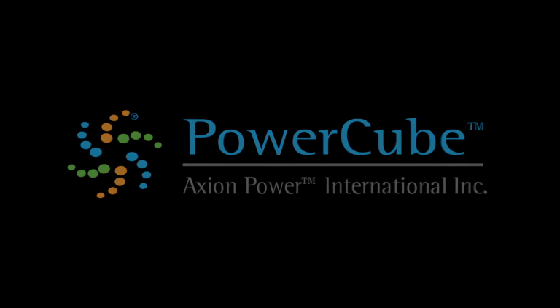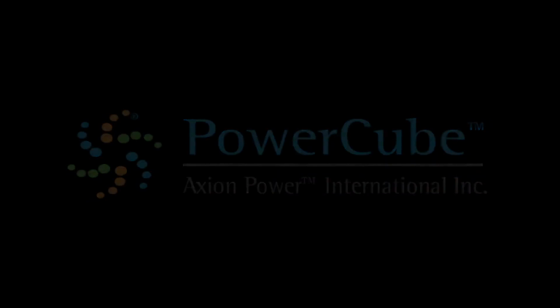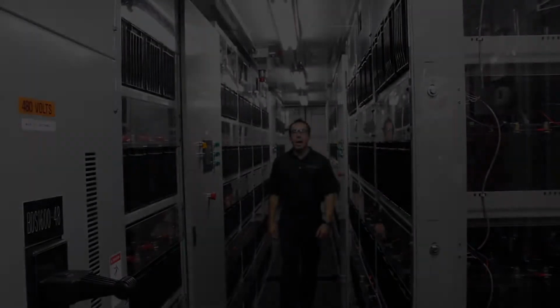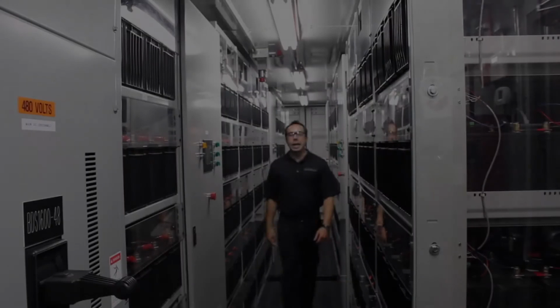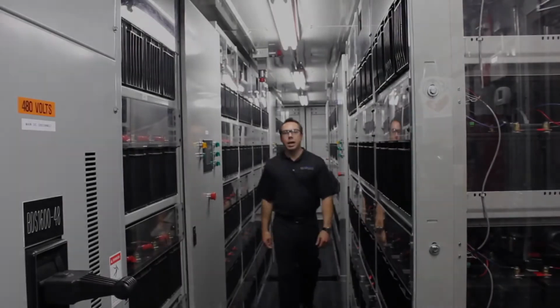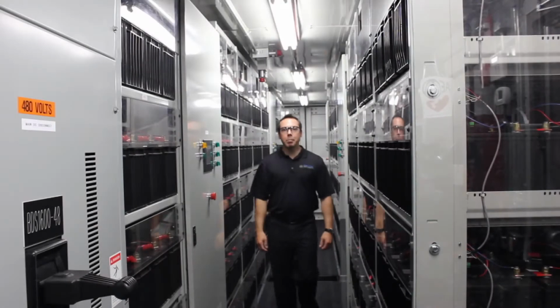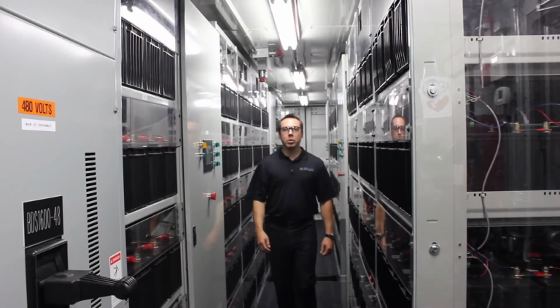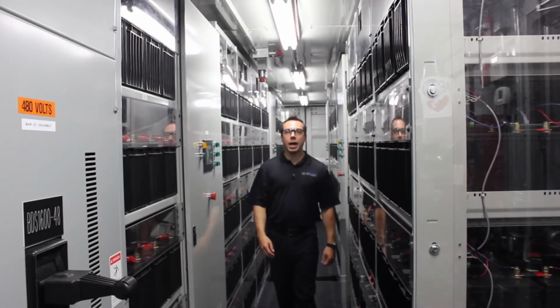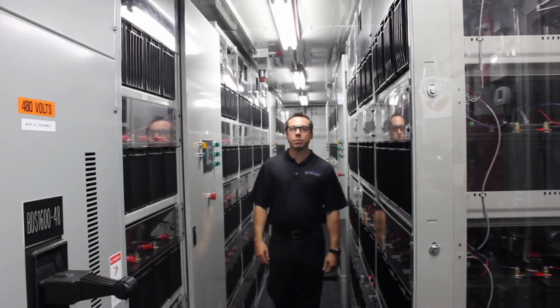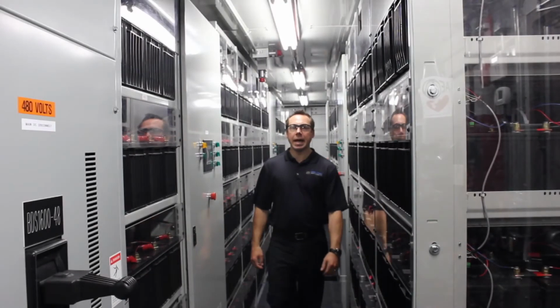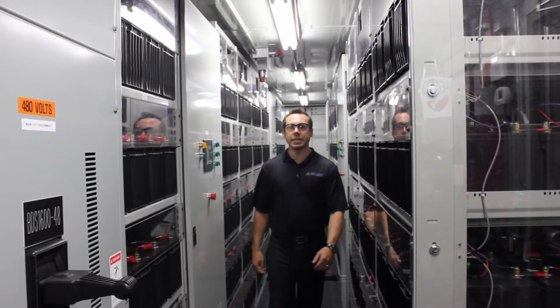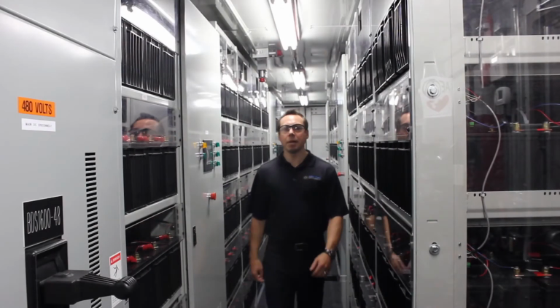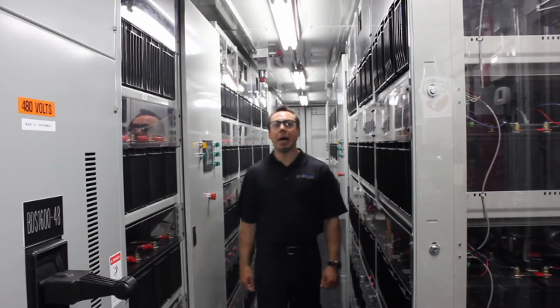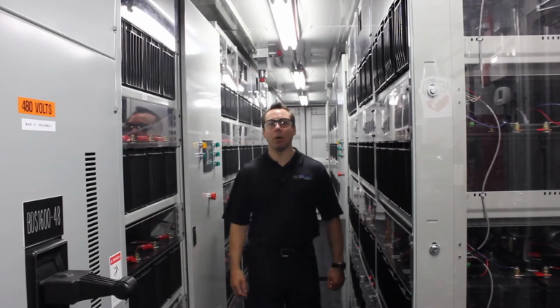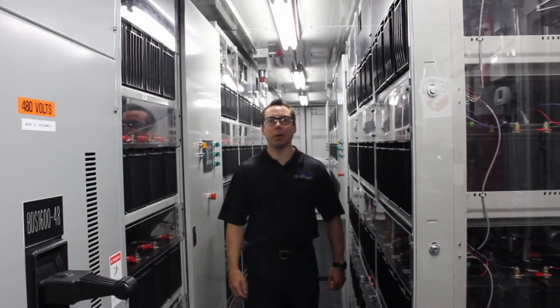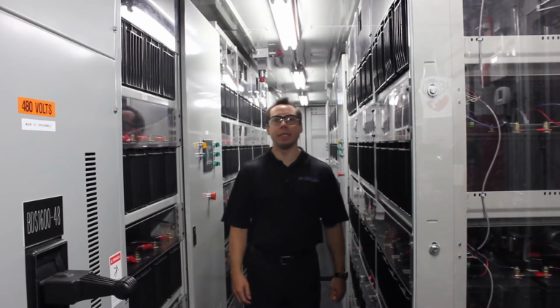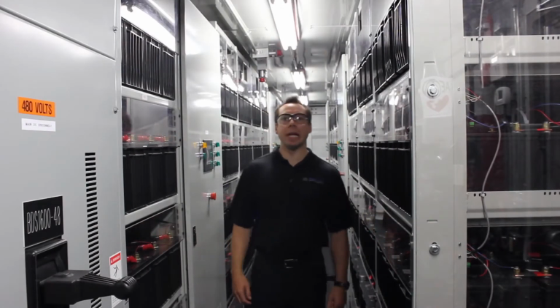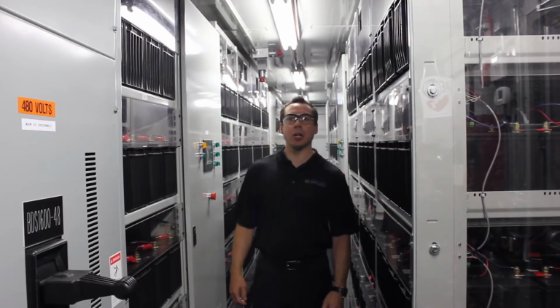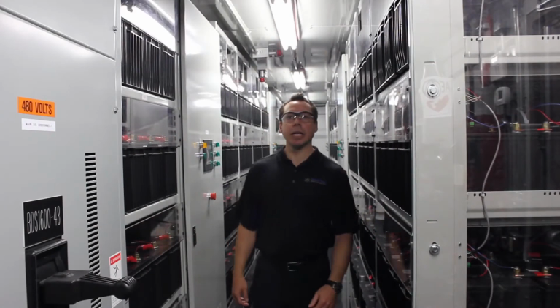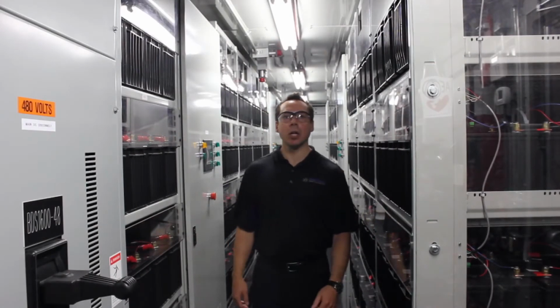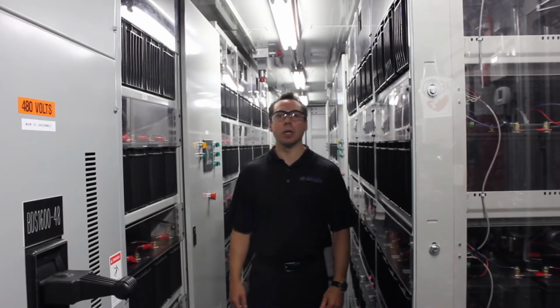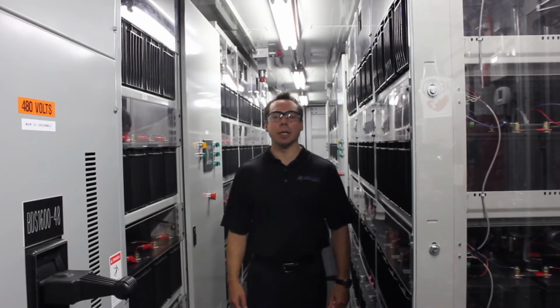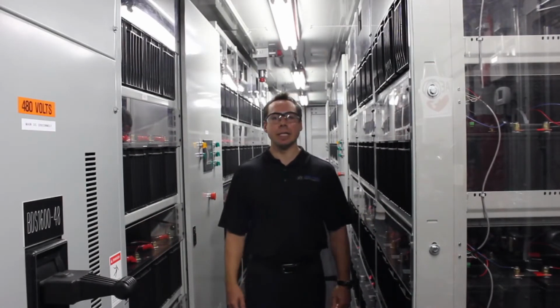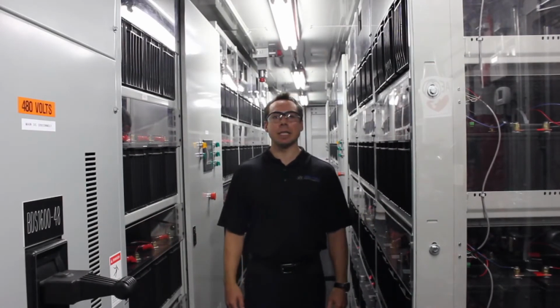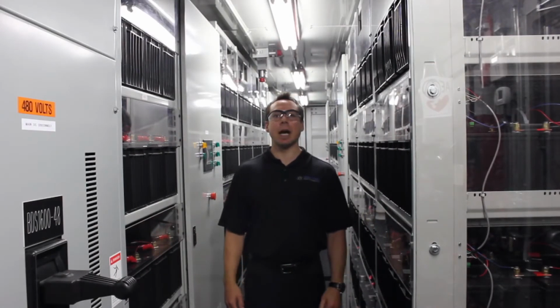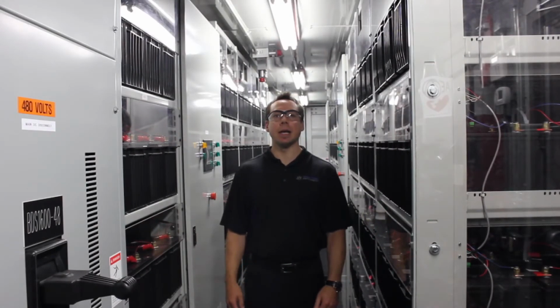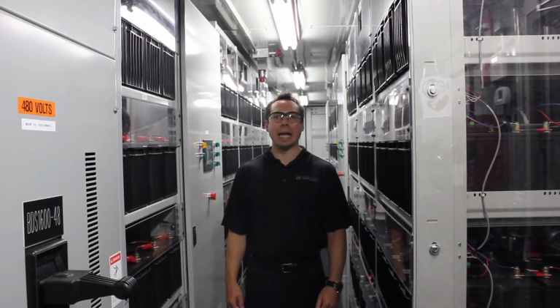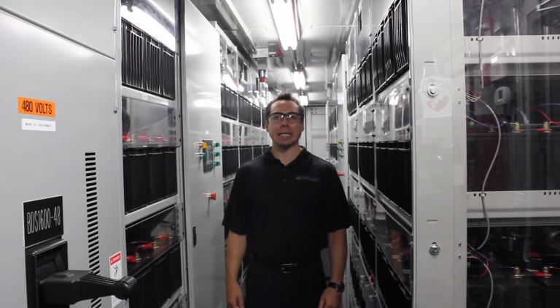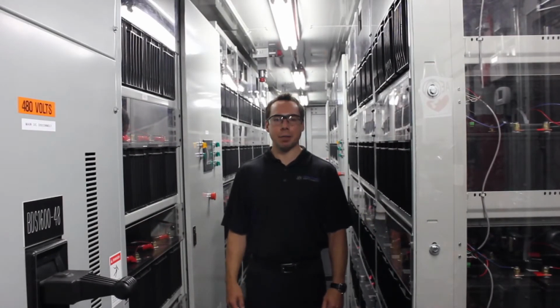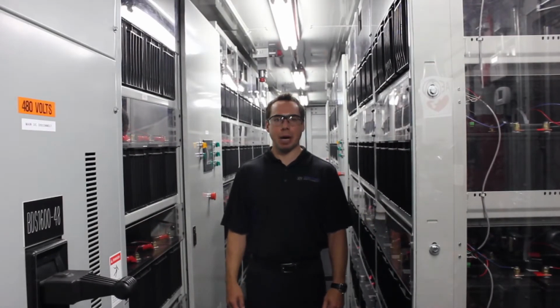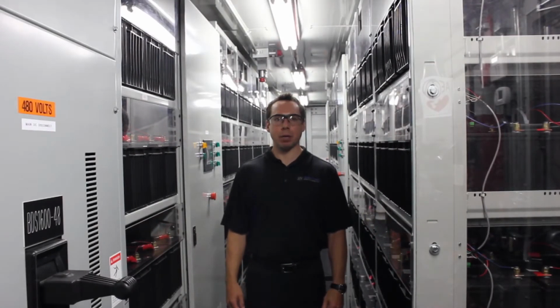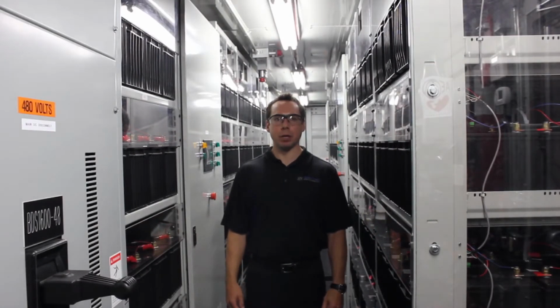Hi, I'm Bill Gotts with Axion Power, and today you're going to get a look inside an Axion Power Cube.